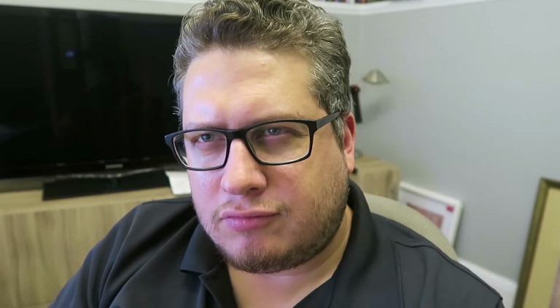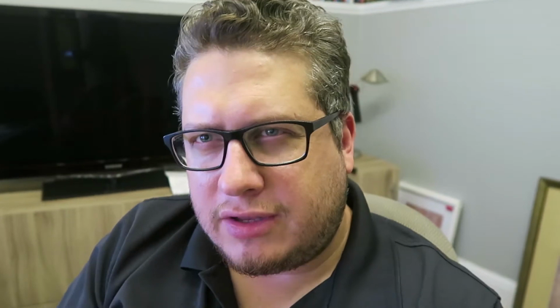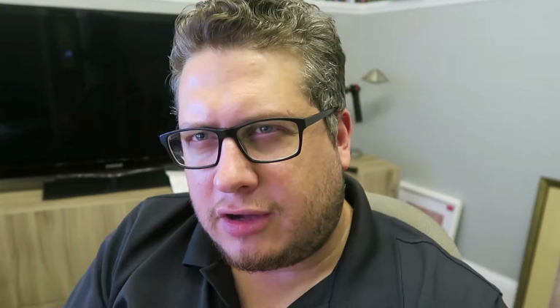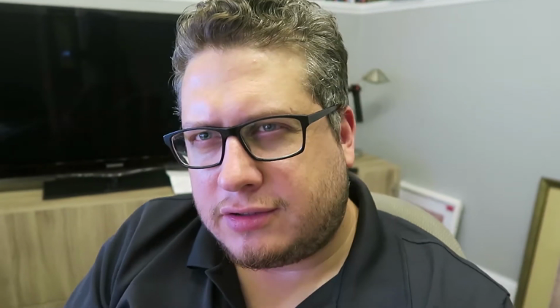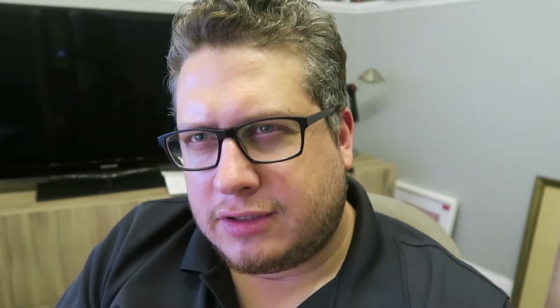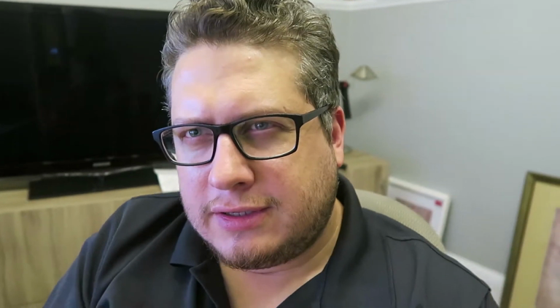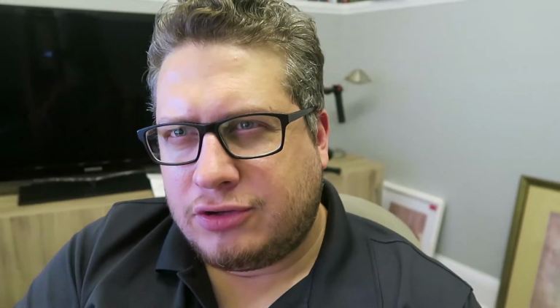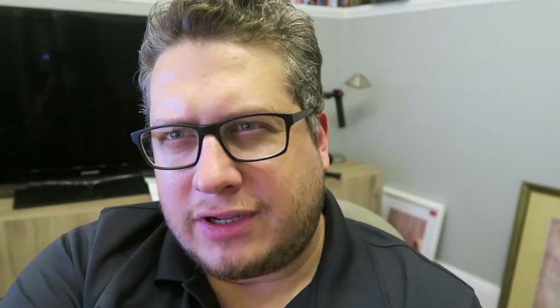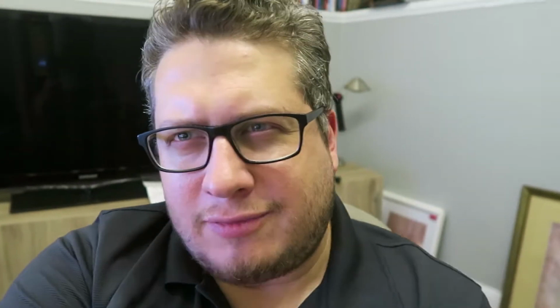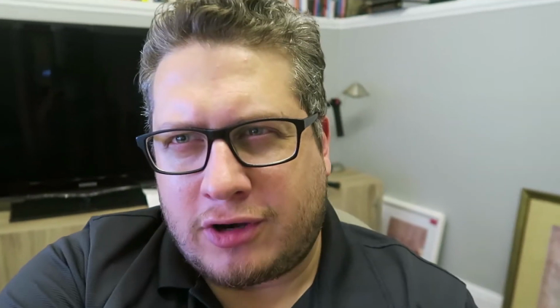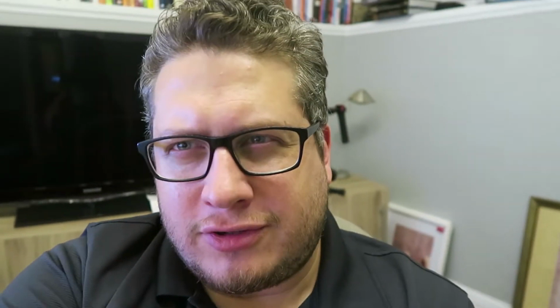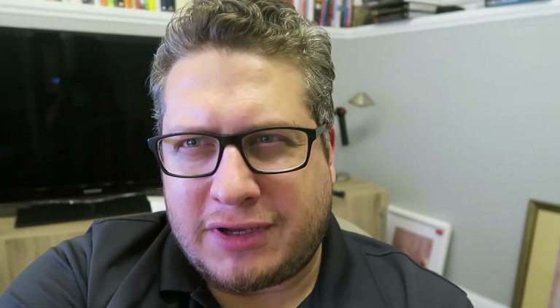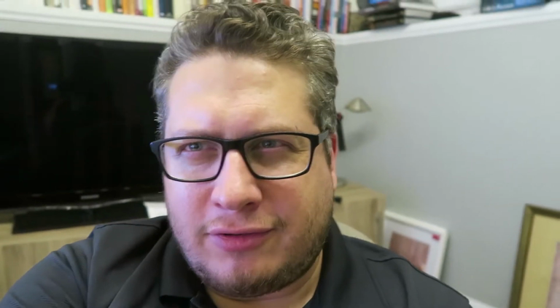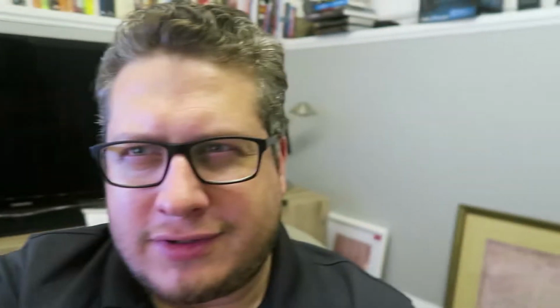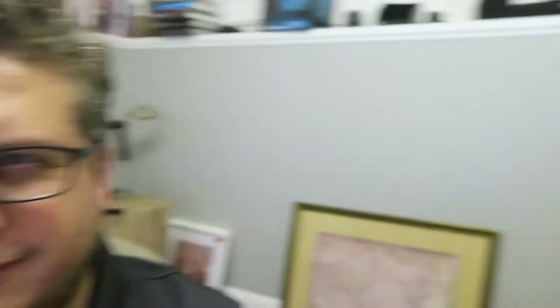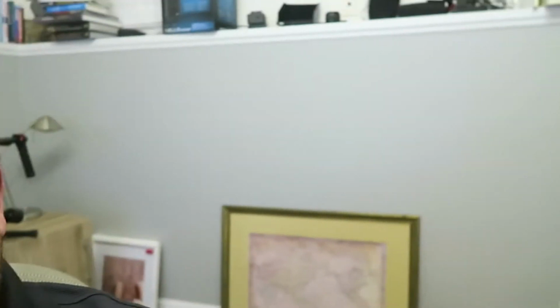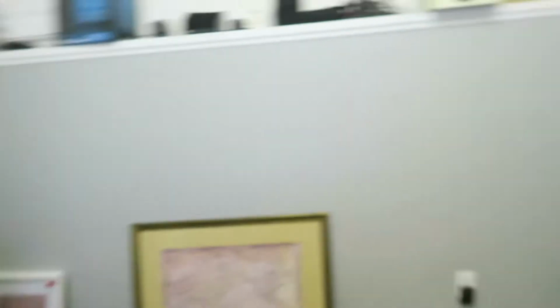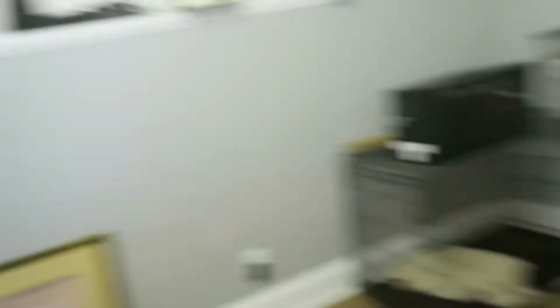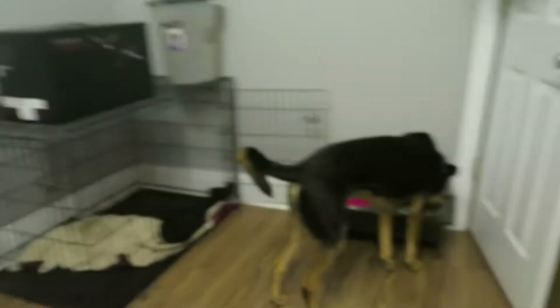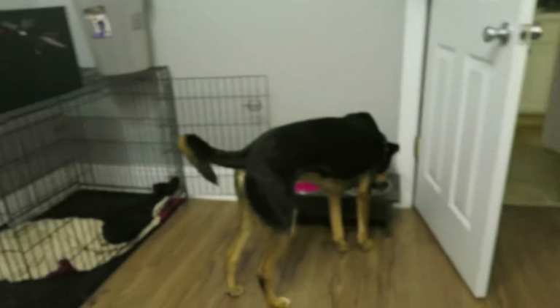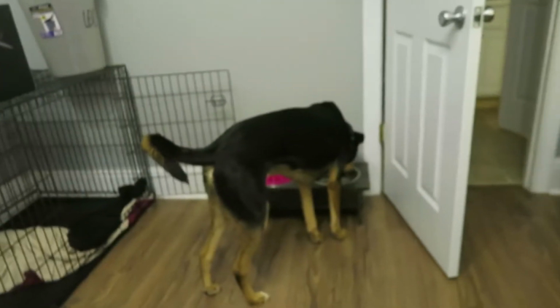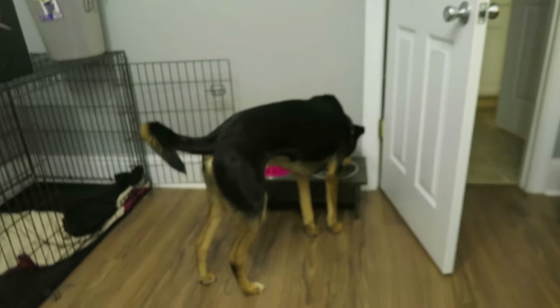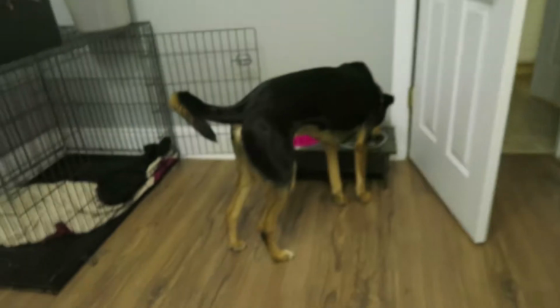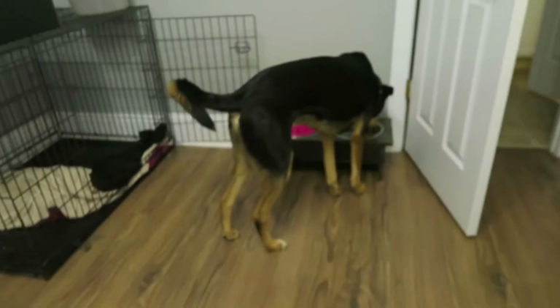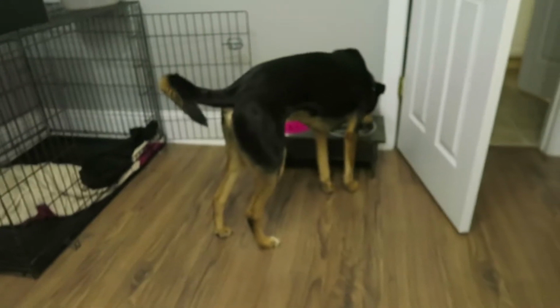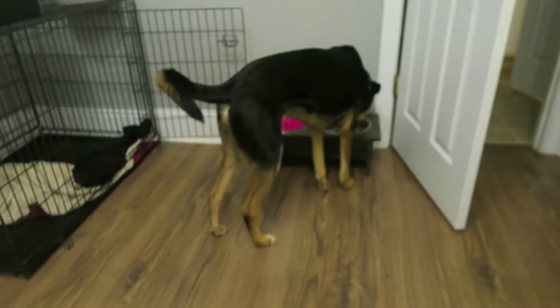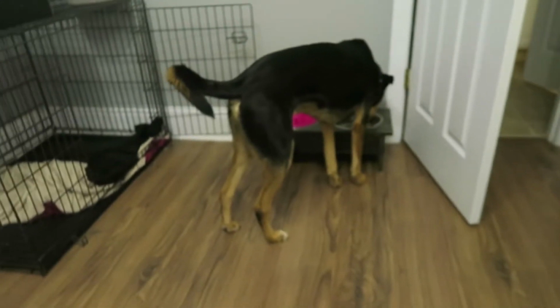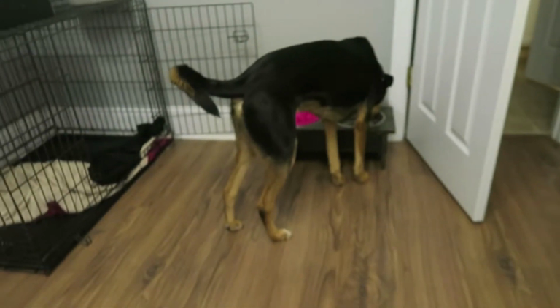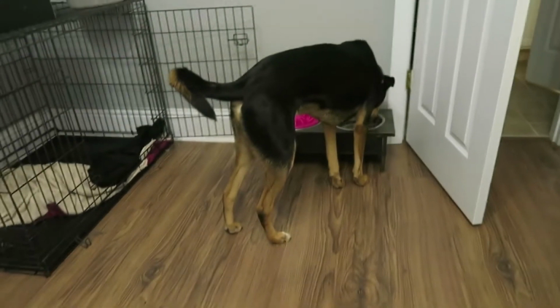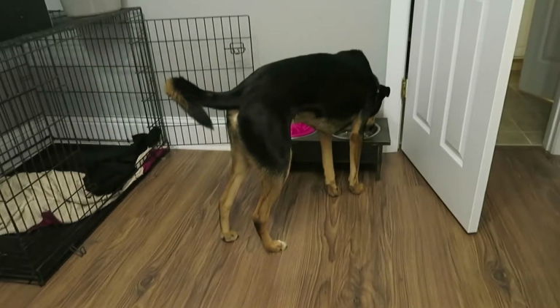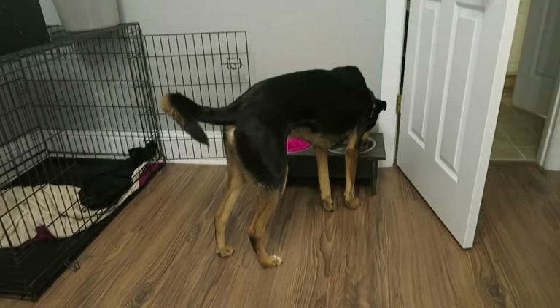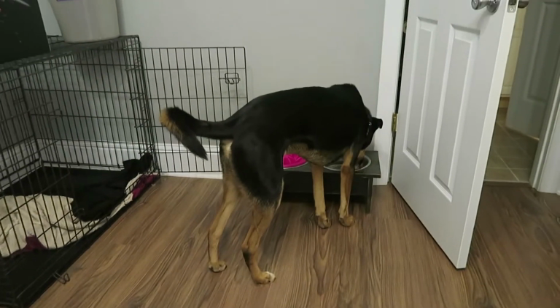My dog is drinking some water, making some noise. Hey, buddy.